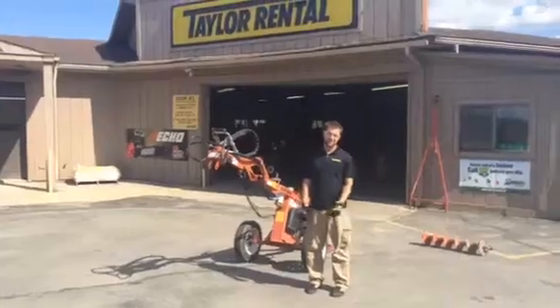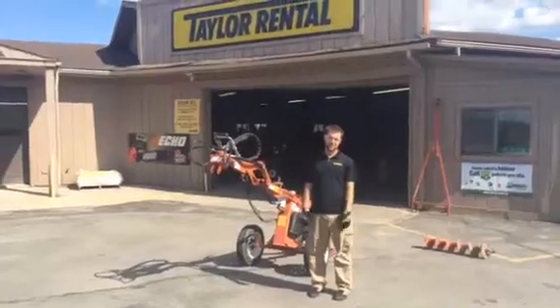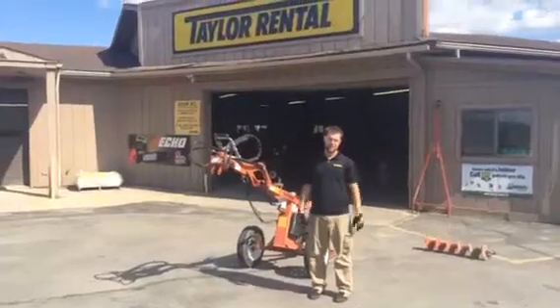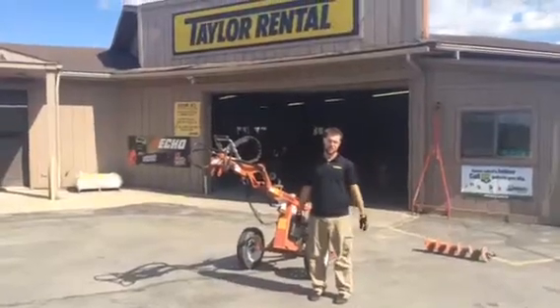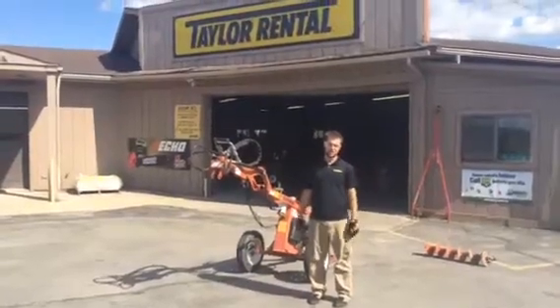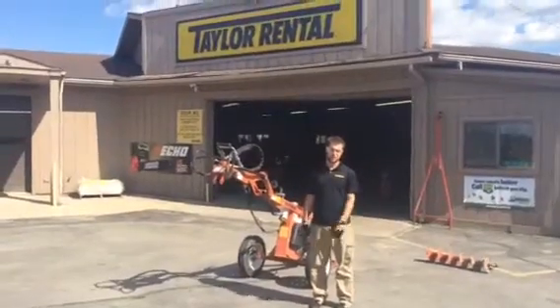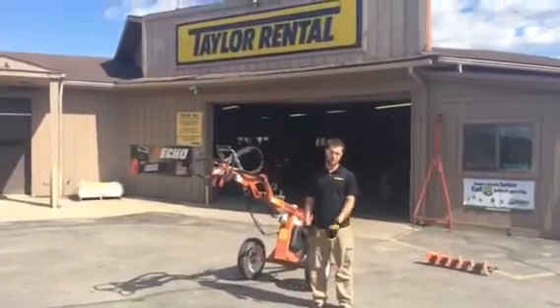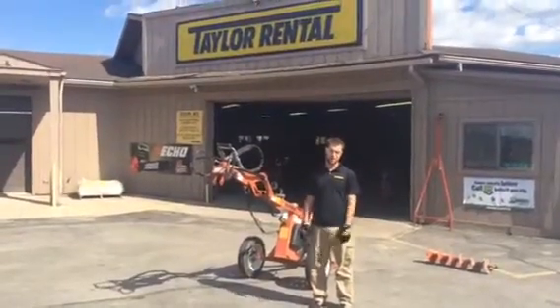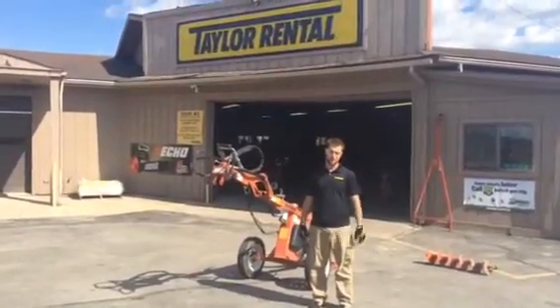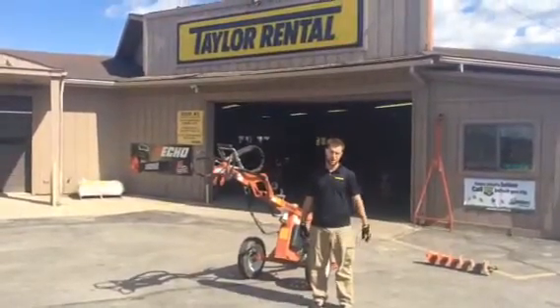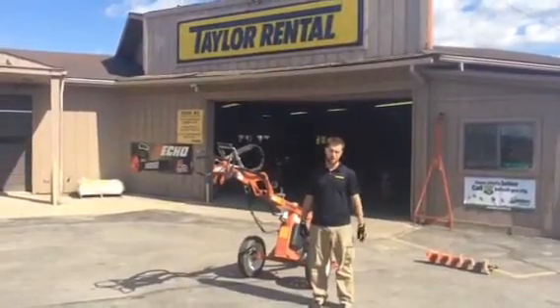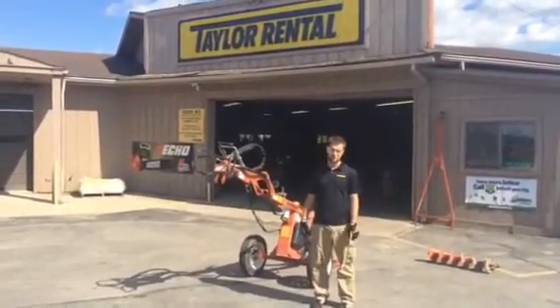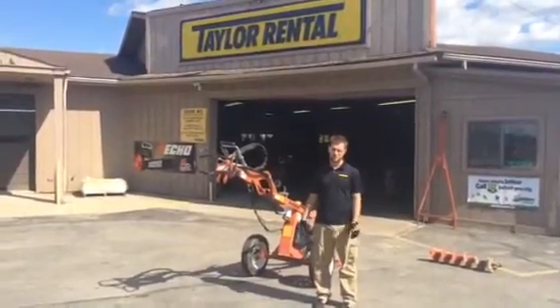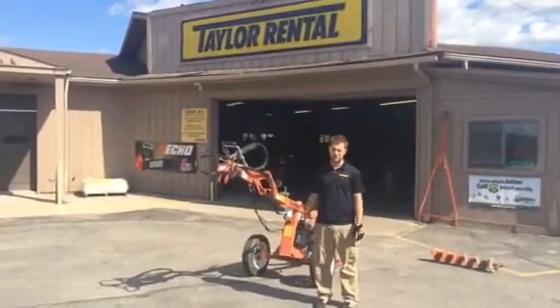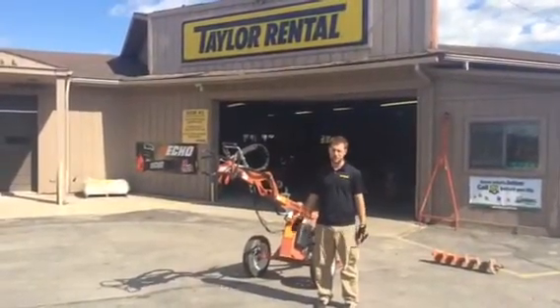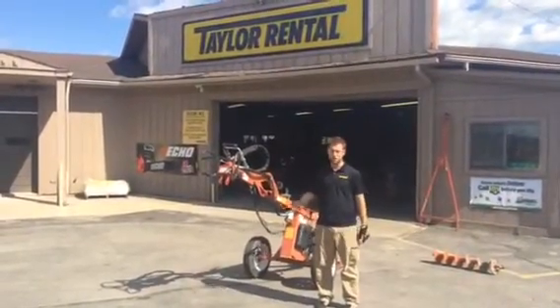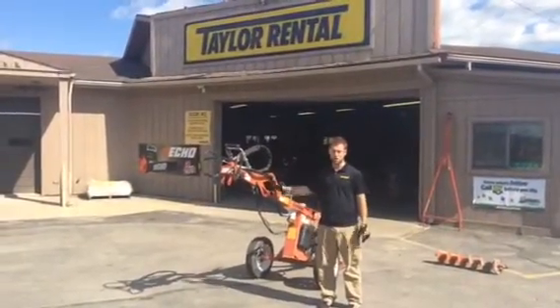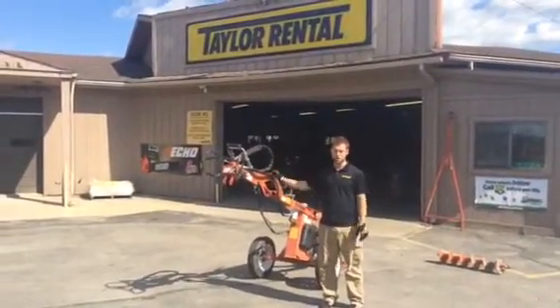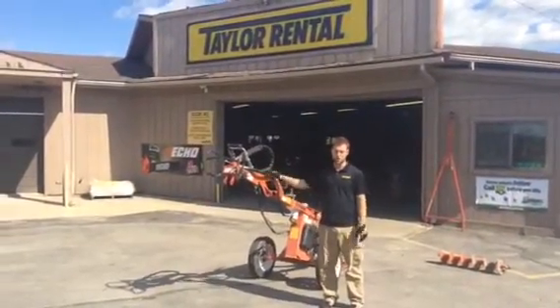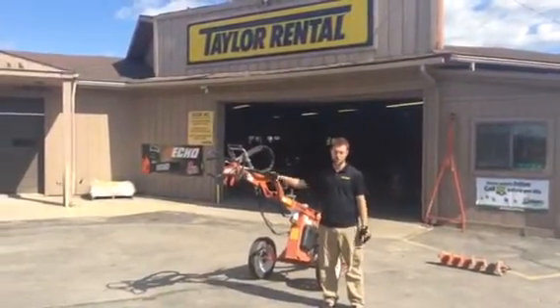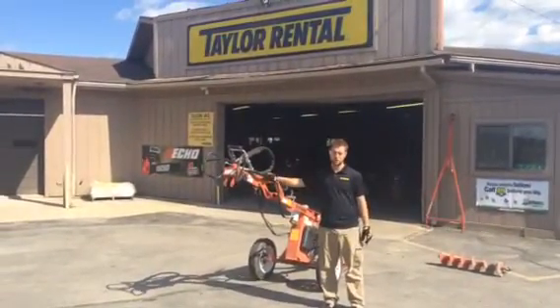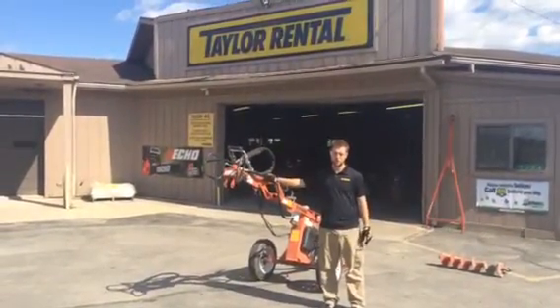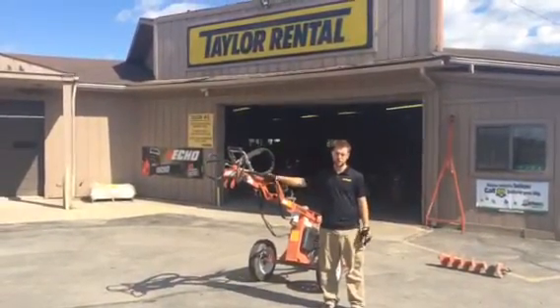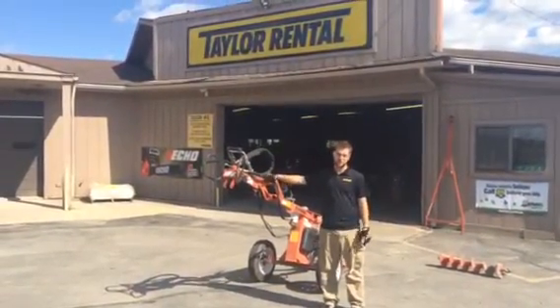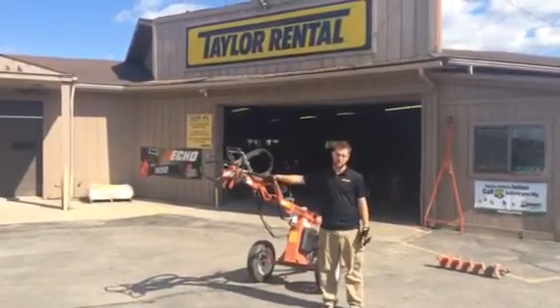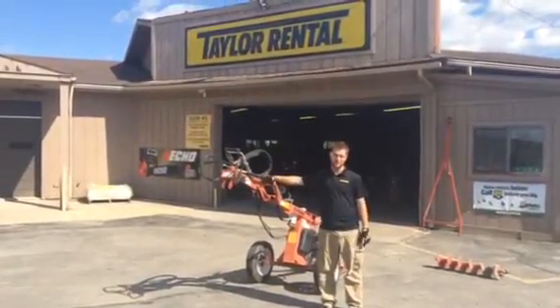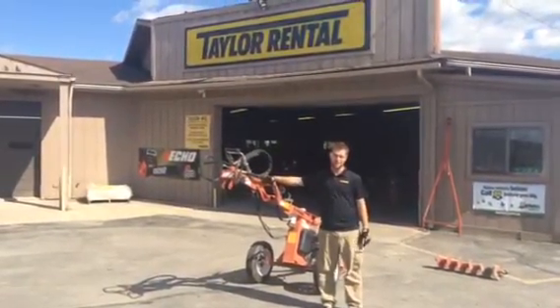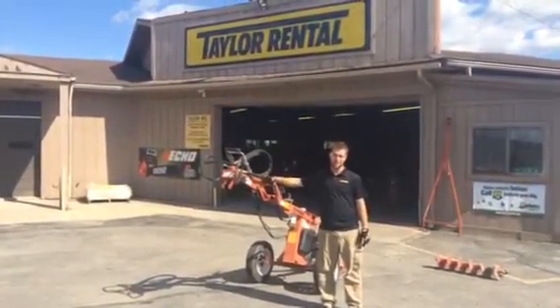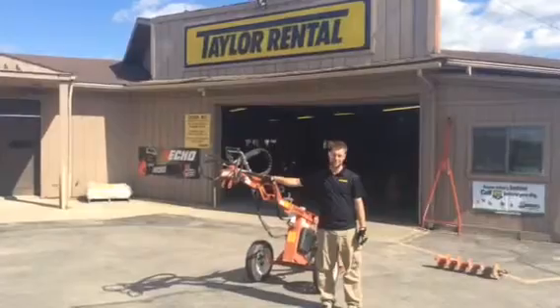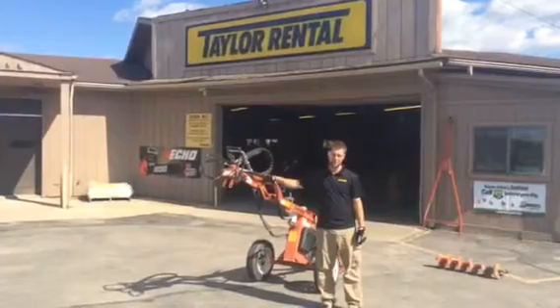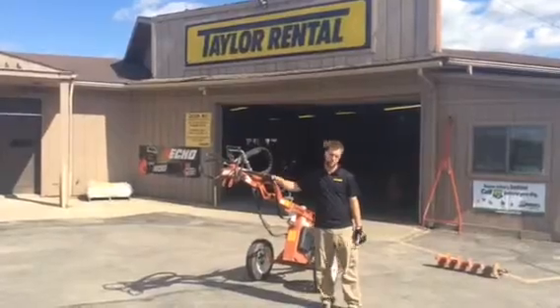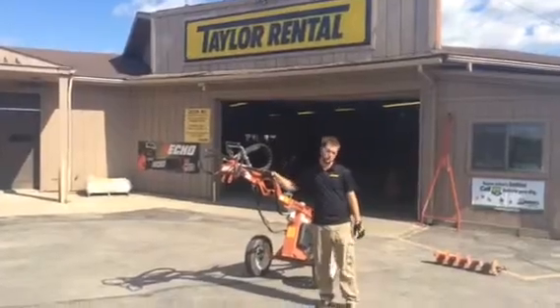This is an instructional video on how to use the Hydraulic One Man Auger from Auburn, Indiana. Taylor Rental.